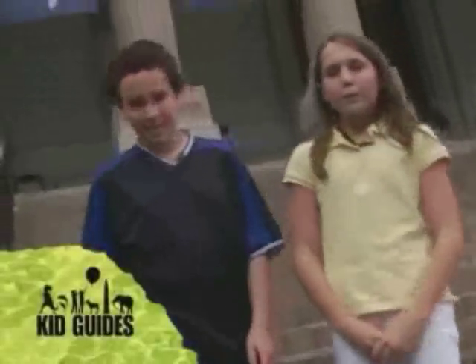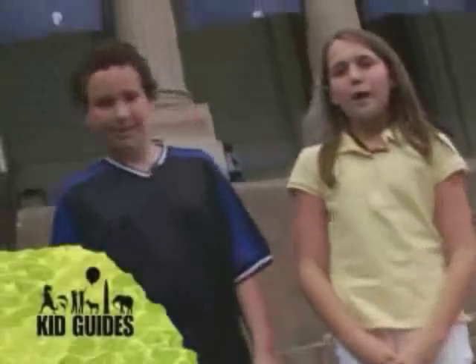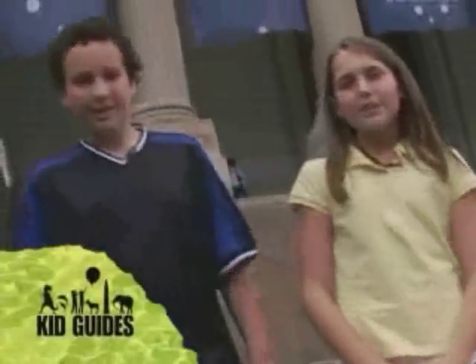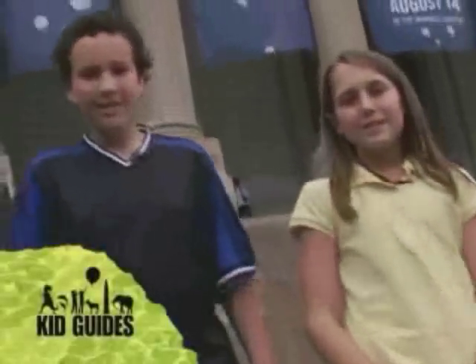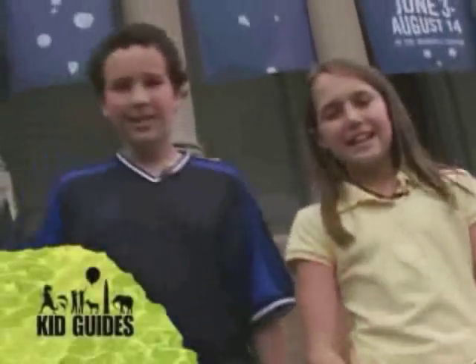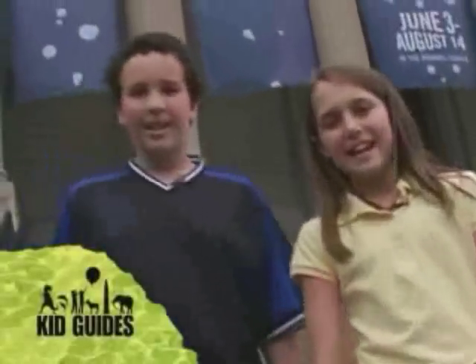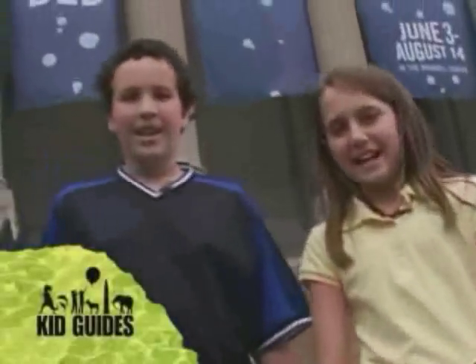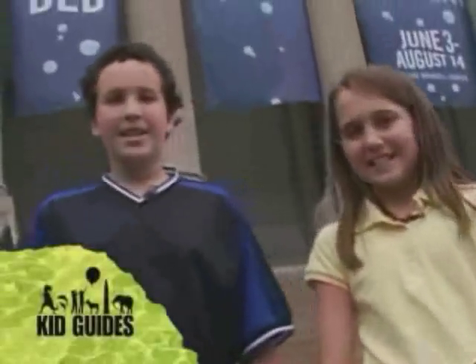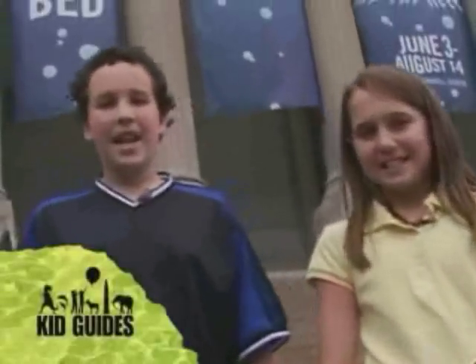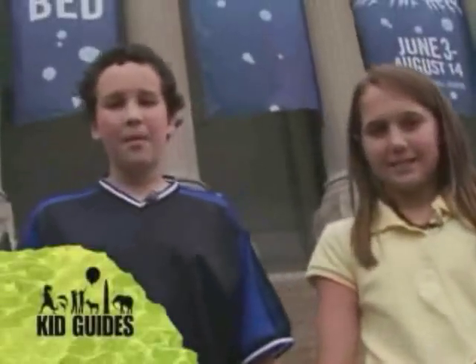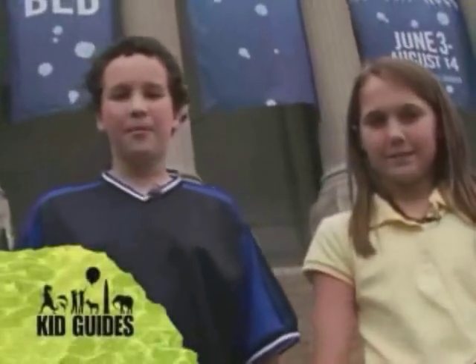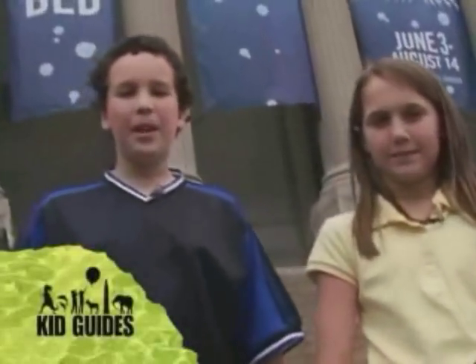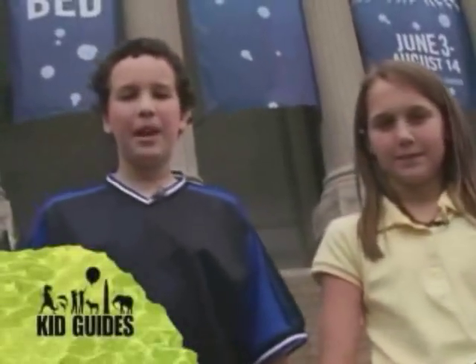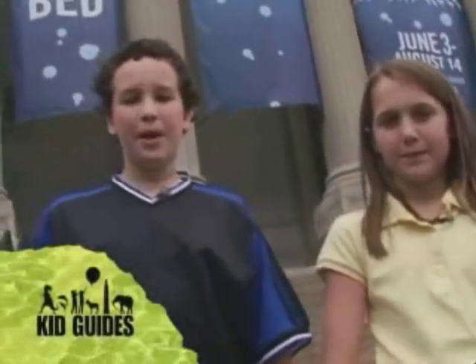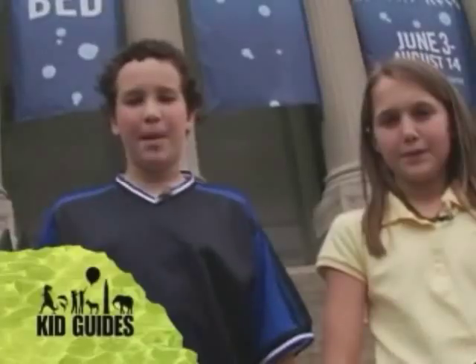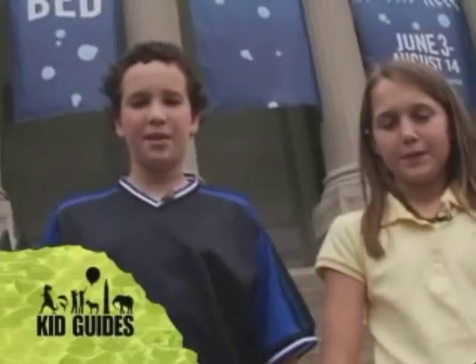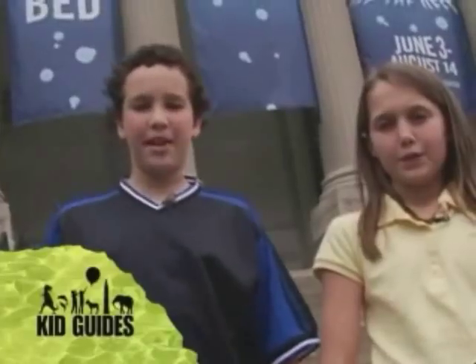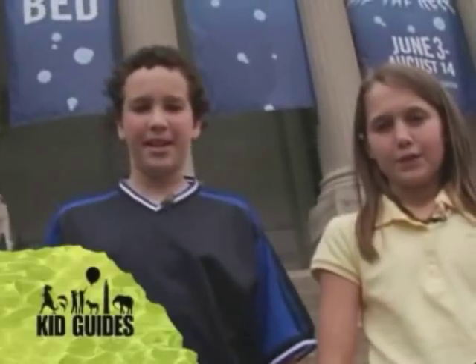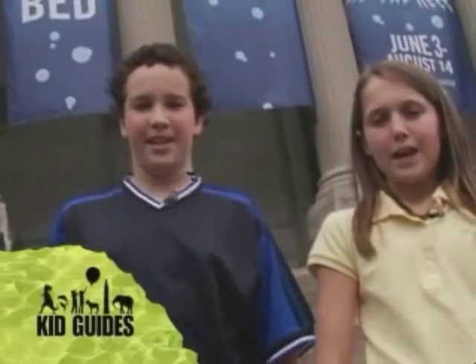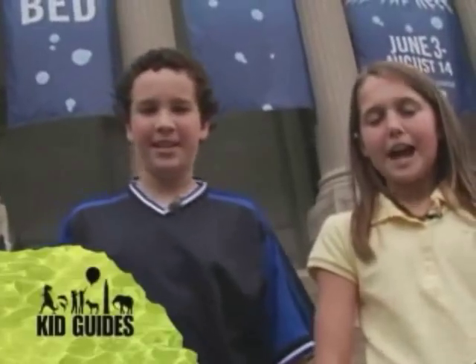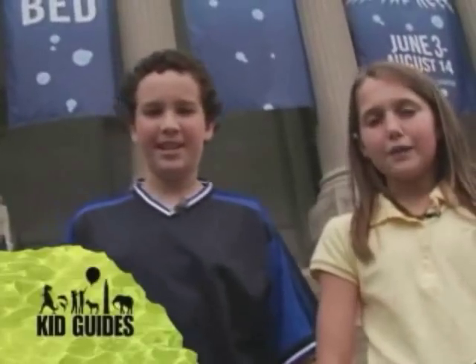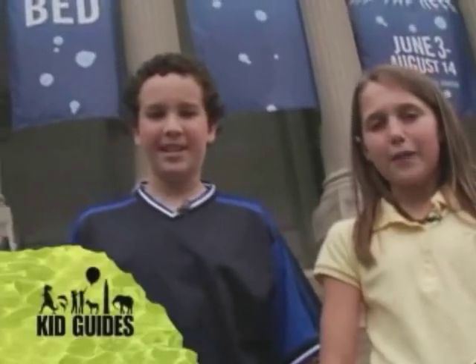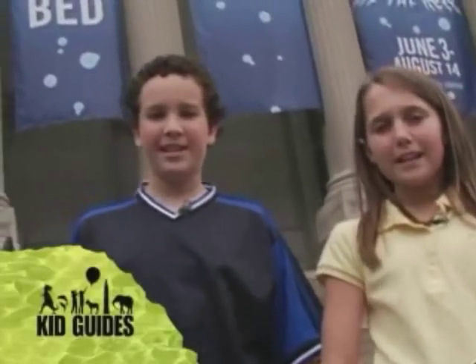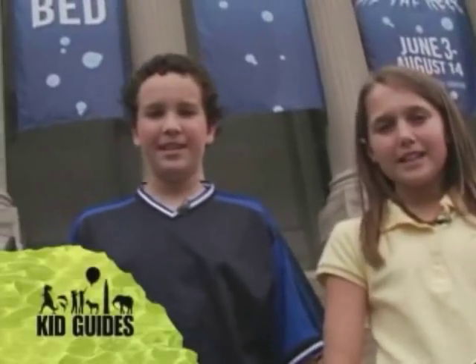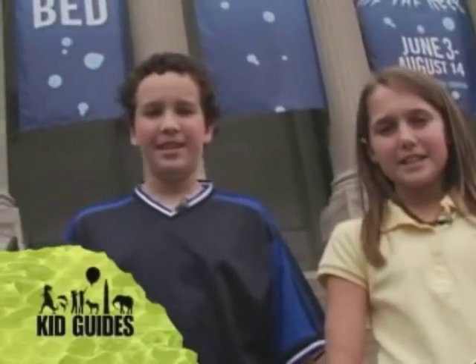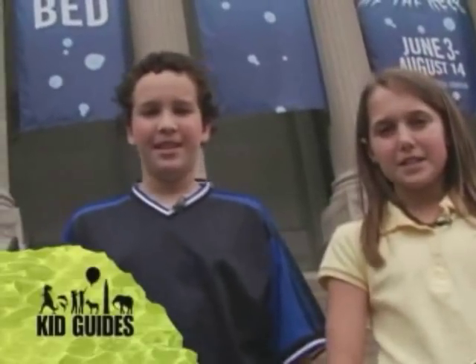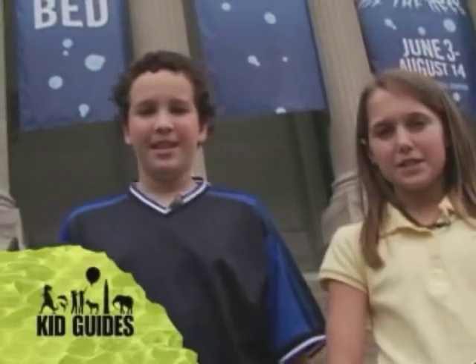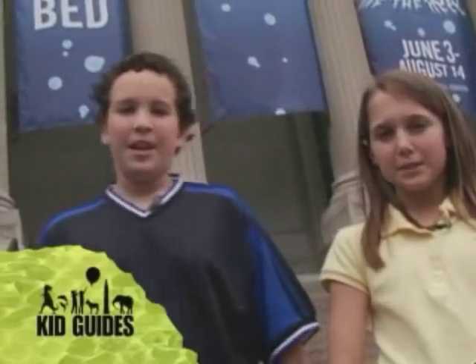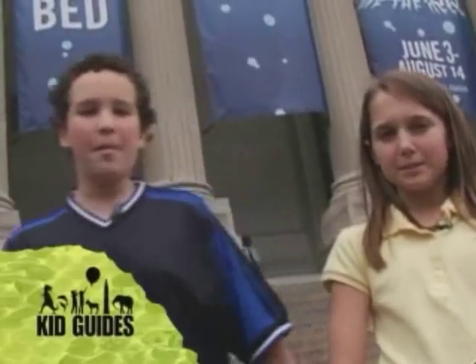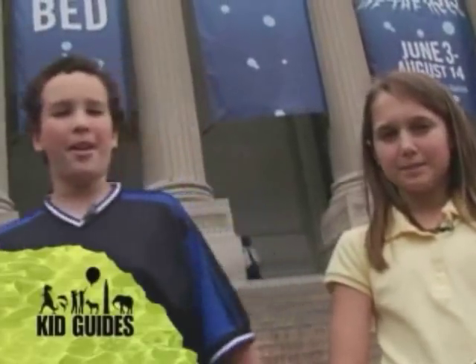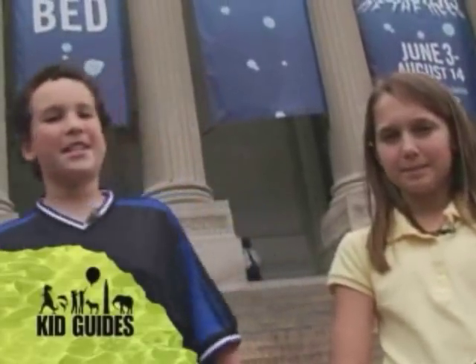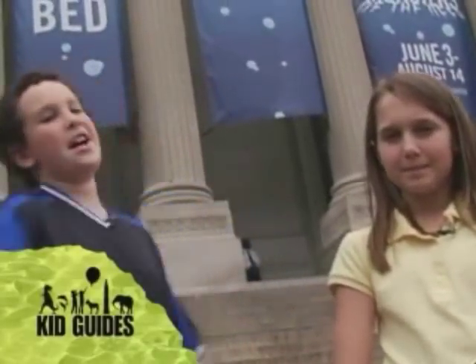Welcome to Kid Guys. Today we're in Philadelphia, Pennsylvania, at the Franklin Institute. Come on, let's go.